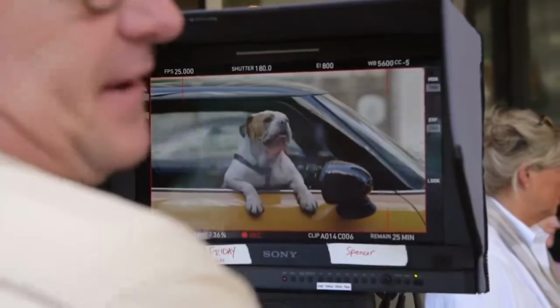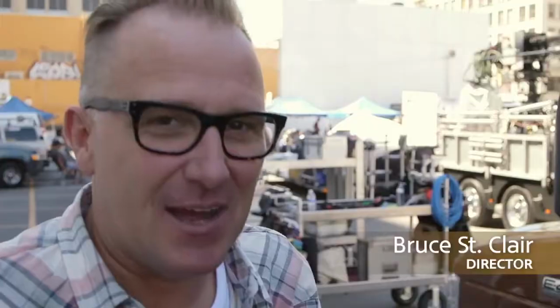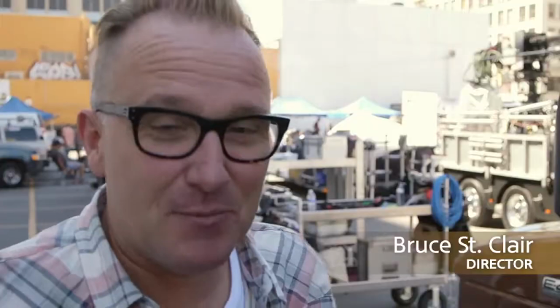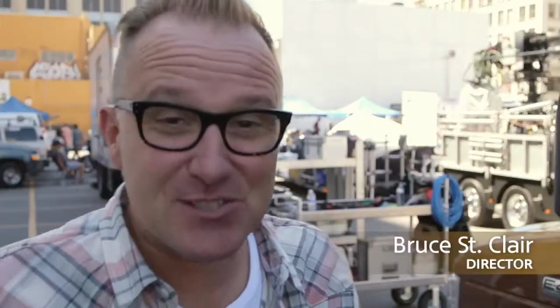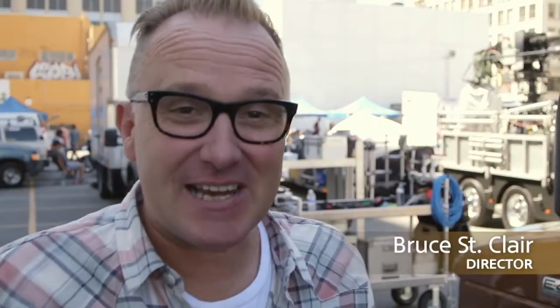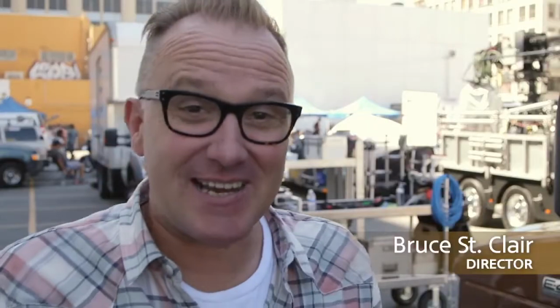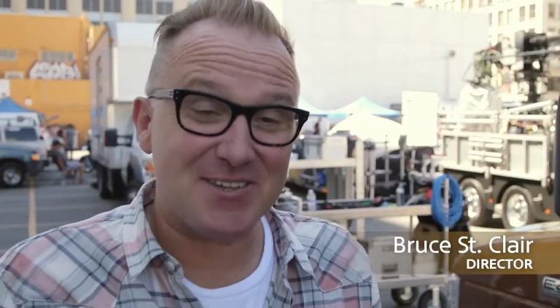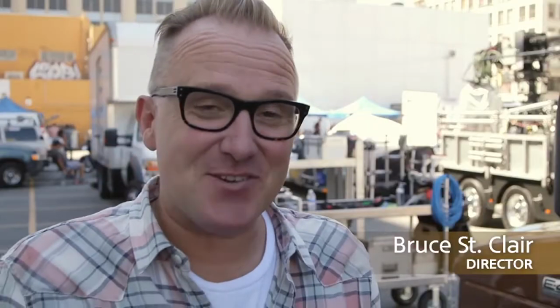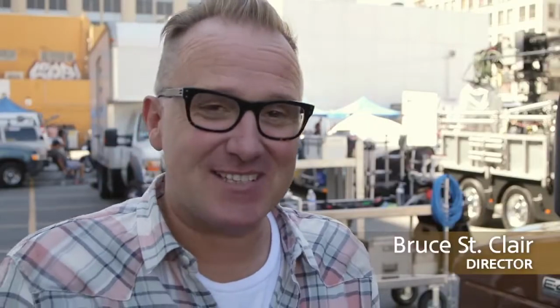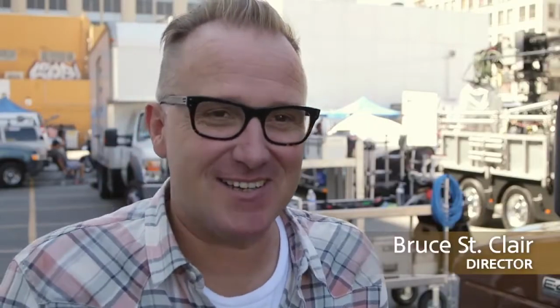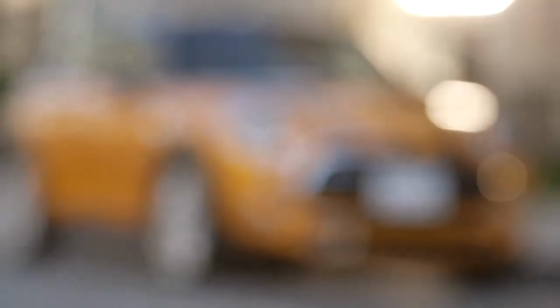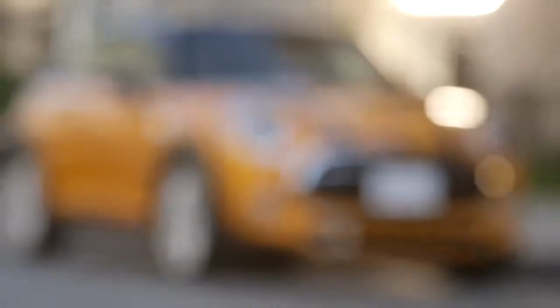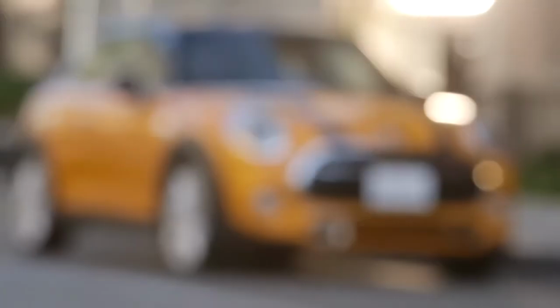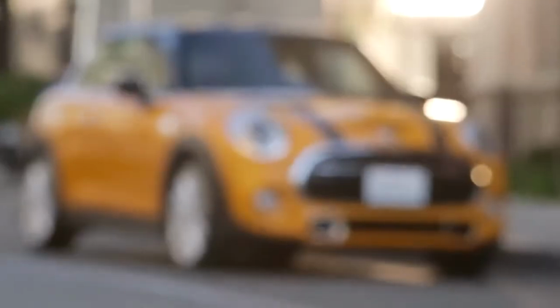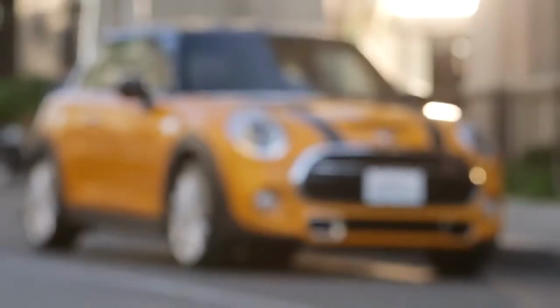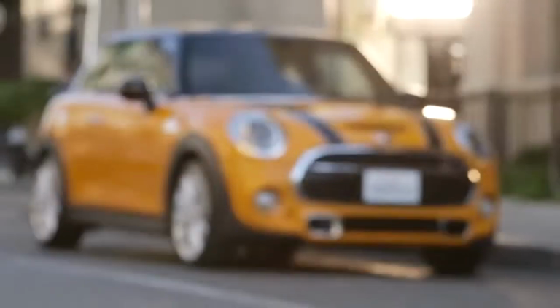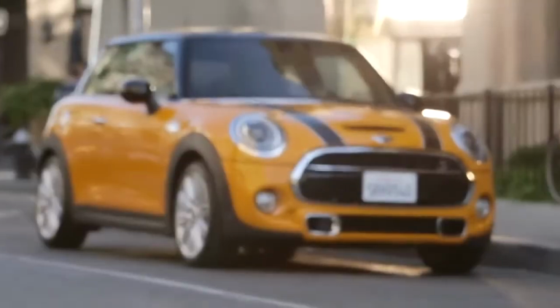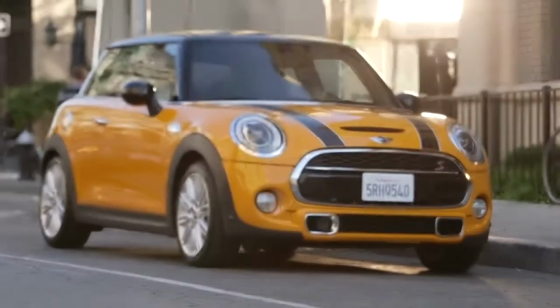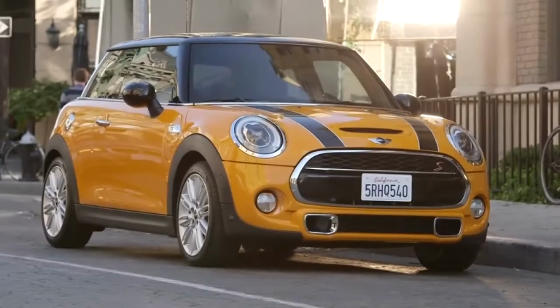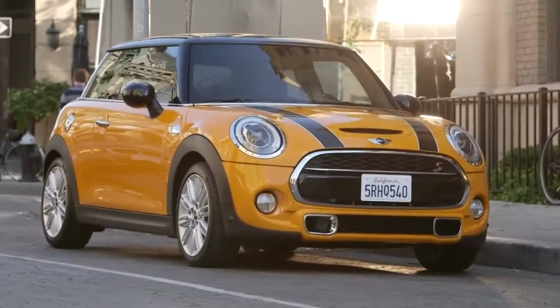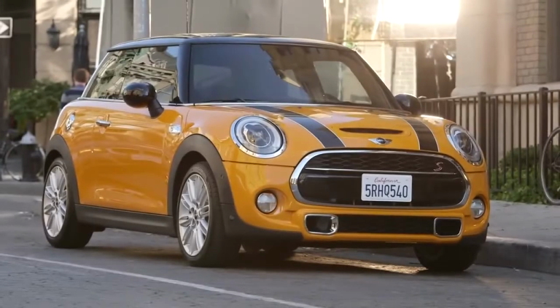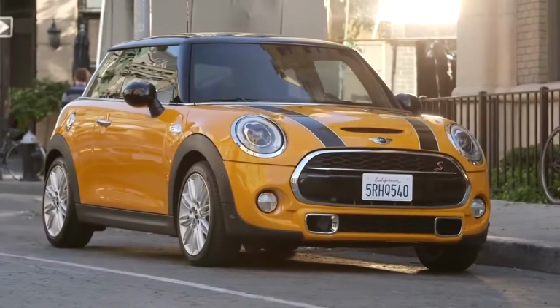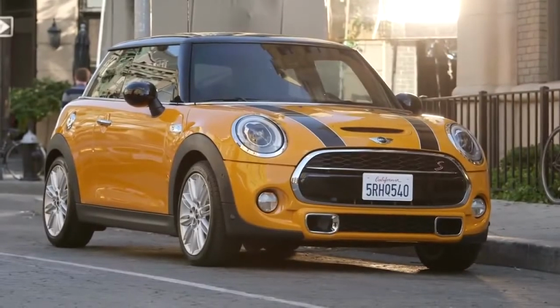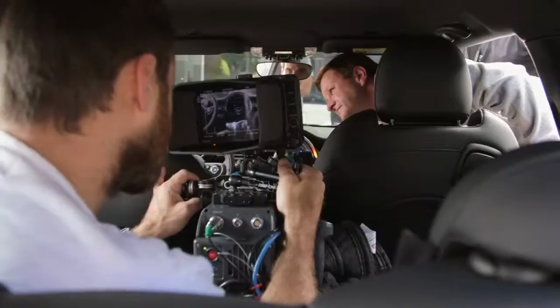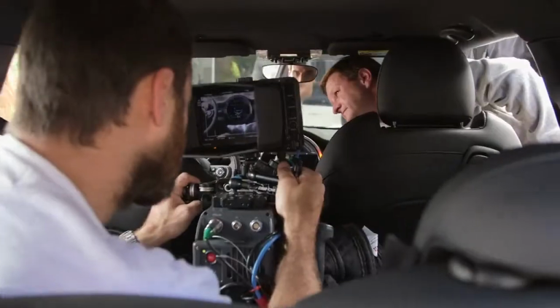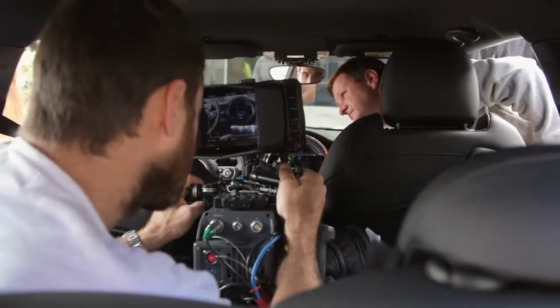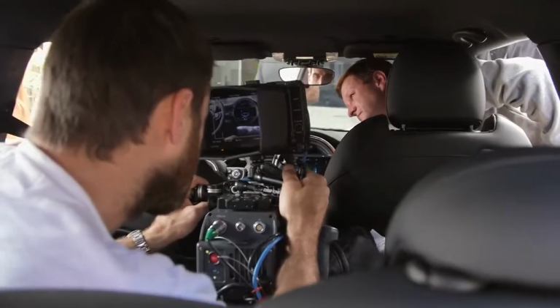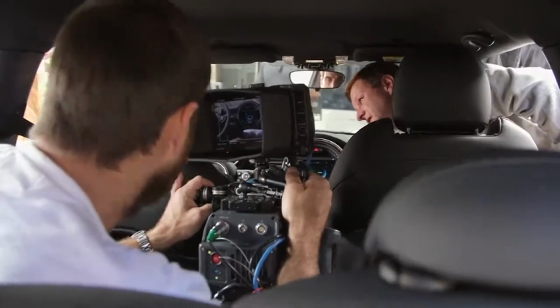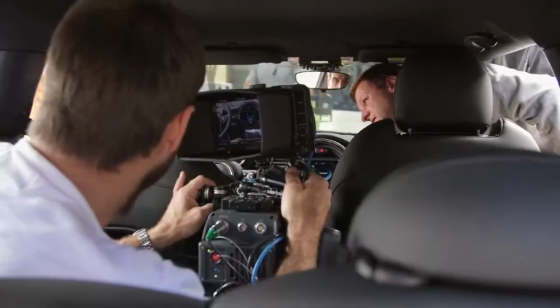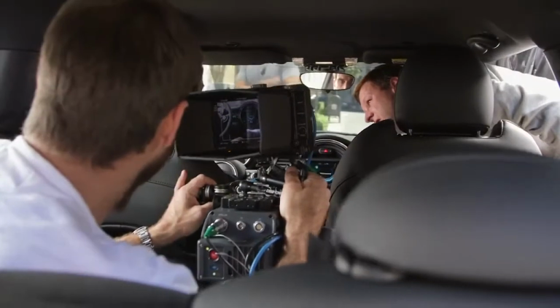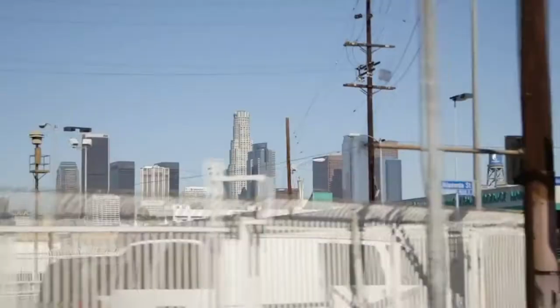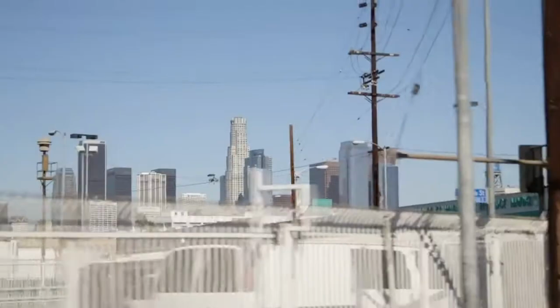I'm Bruce St. Clair, the director. We're shooting the Mini F56, the launch here in LA.